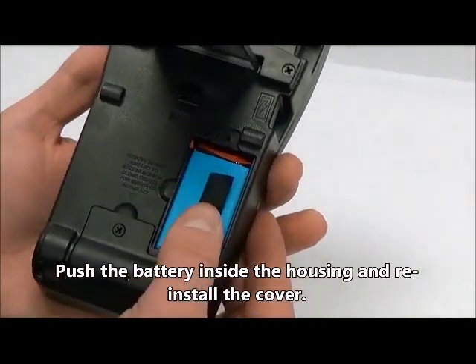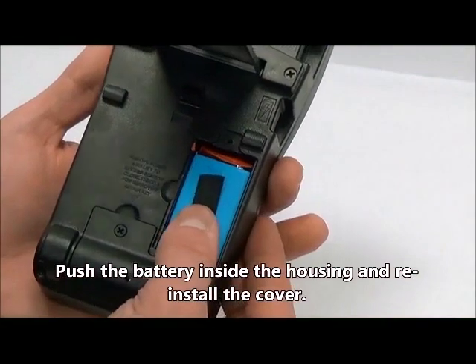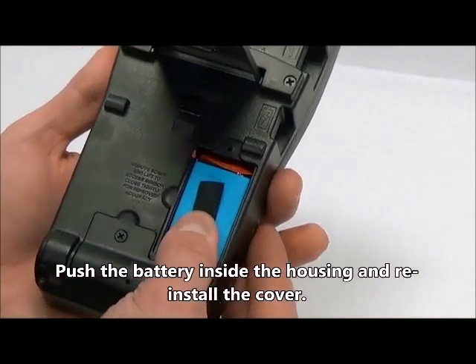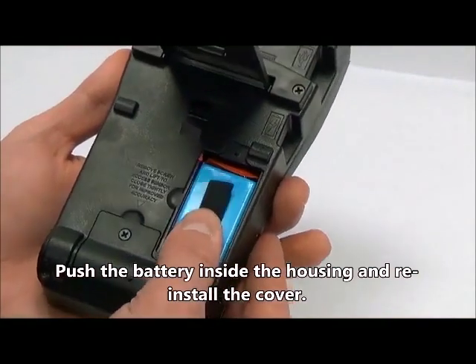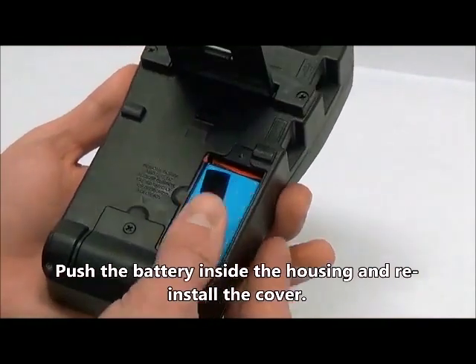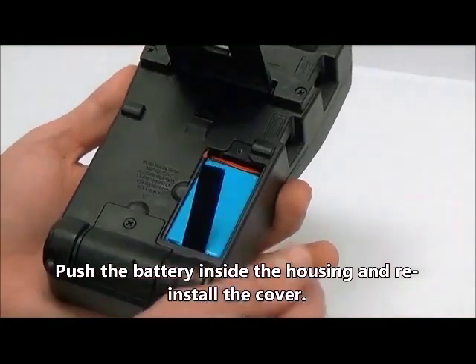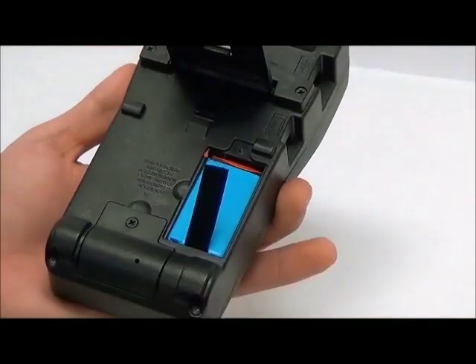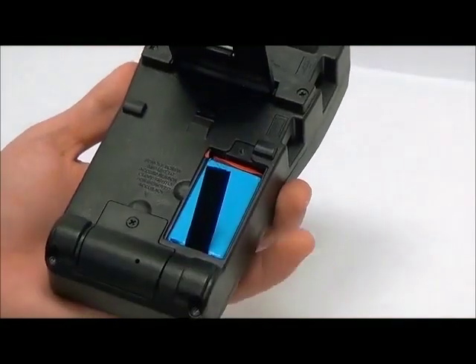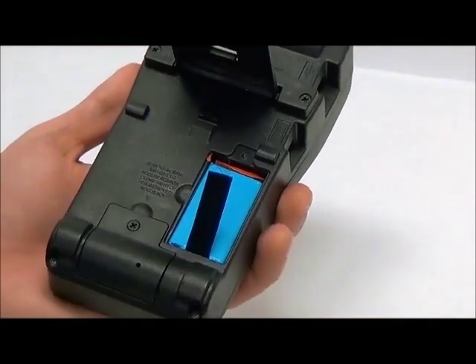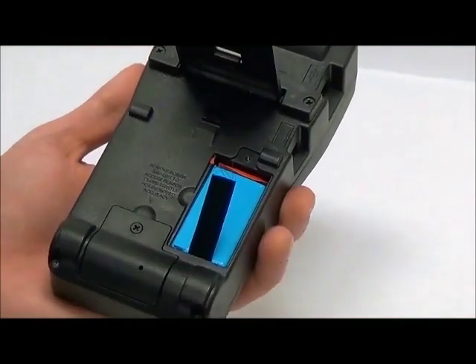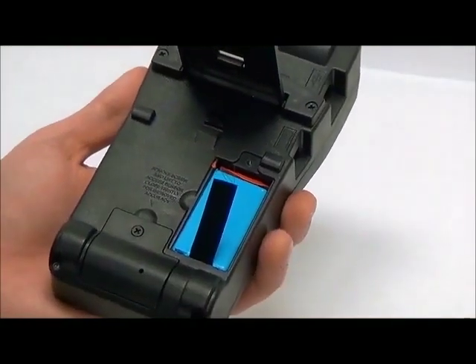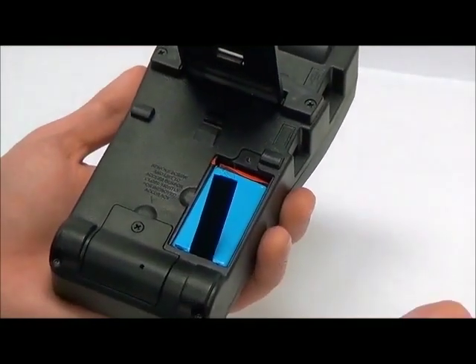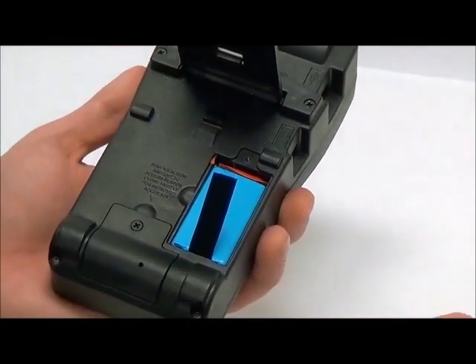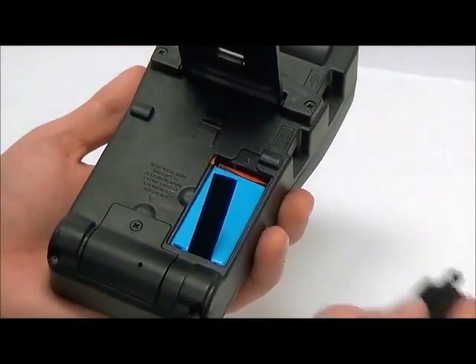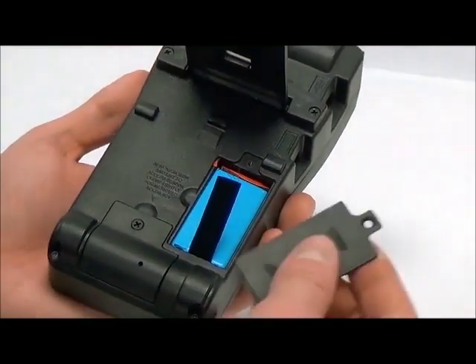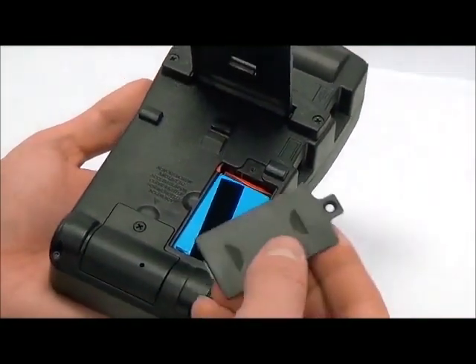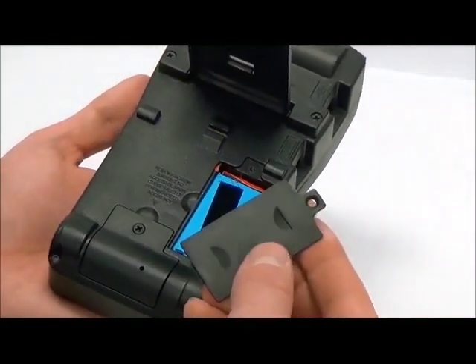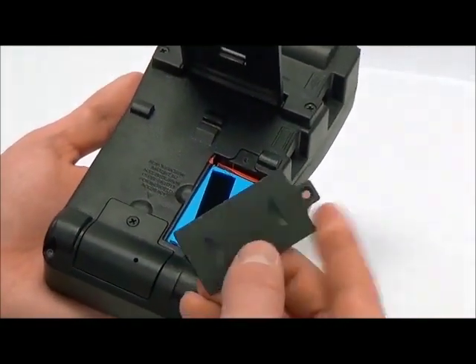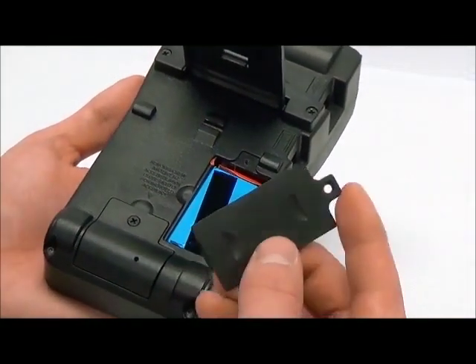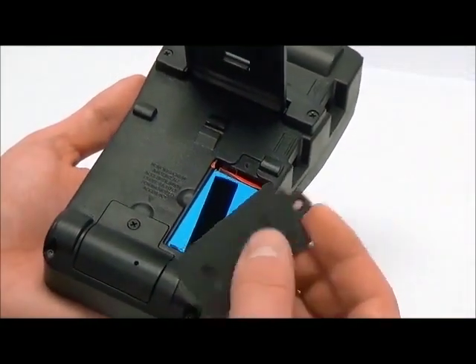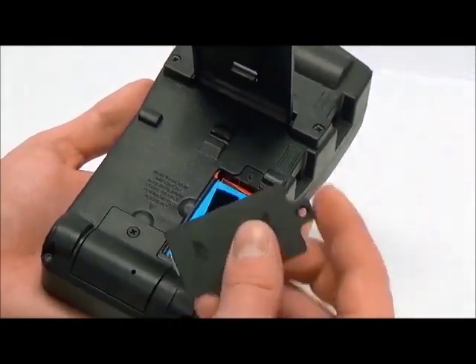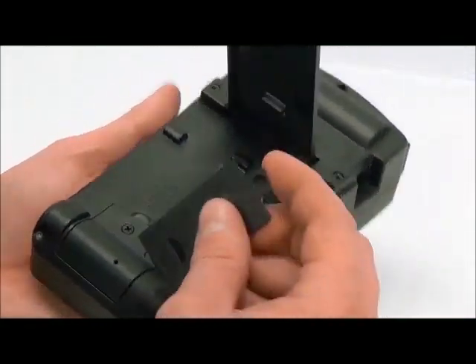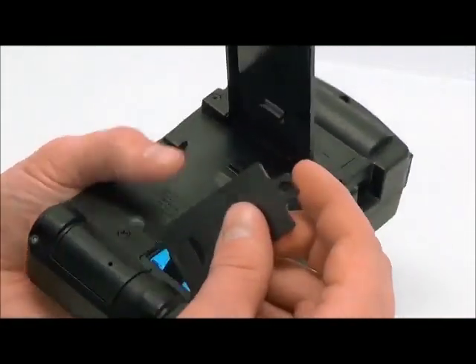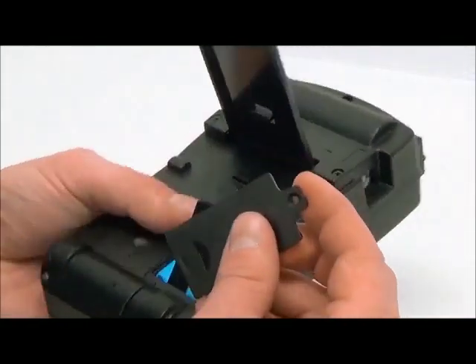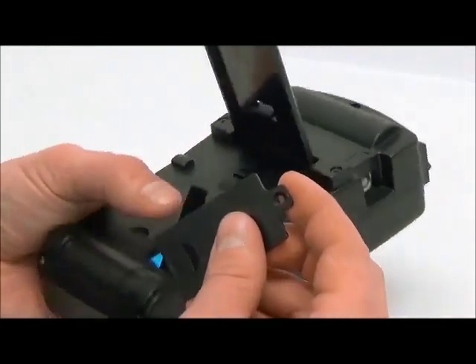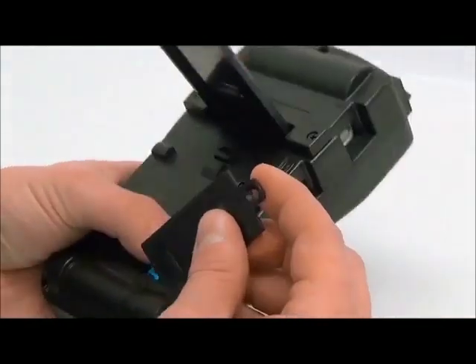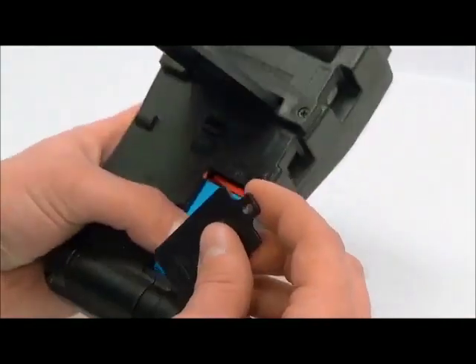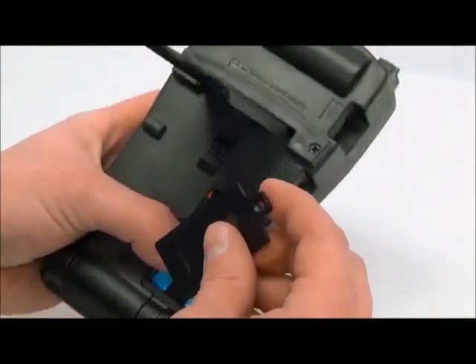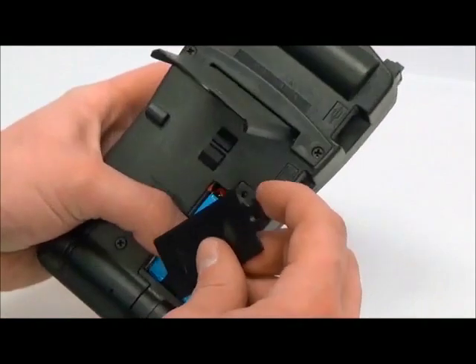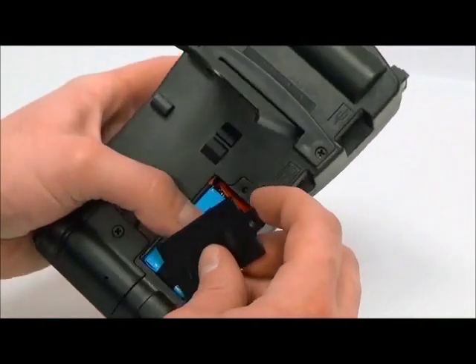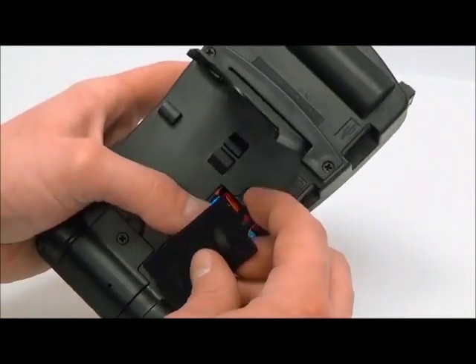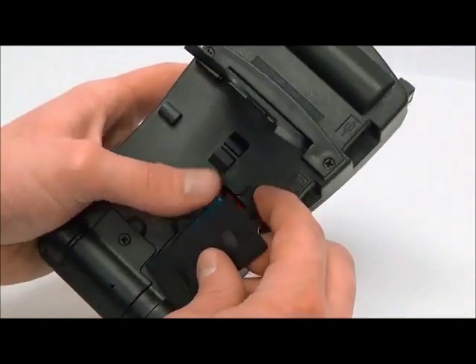Make sure that the battery removal ribbon is in the correct position to allow for easy future removal.